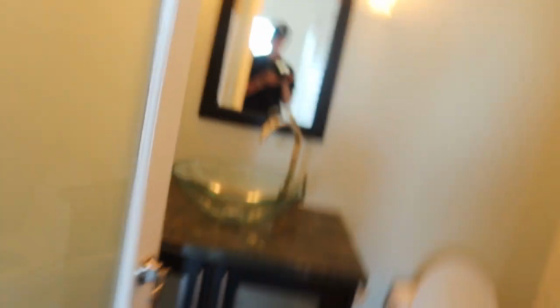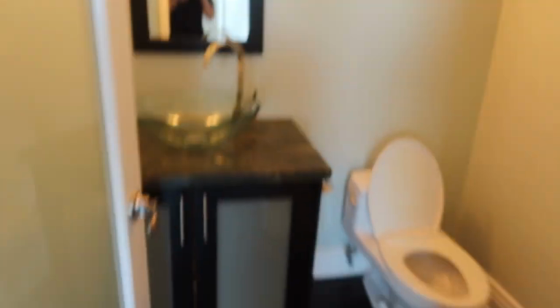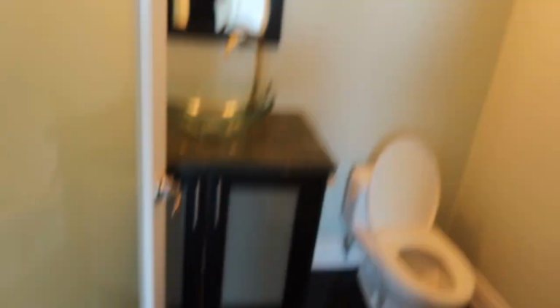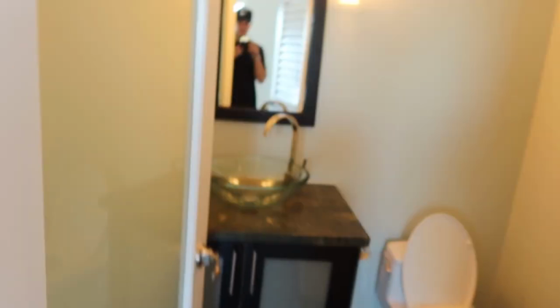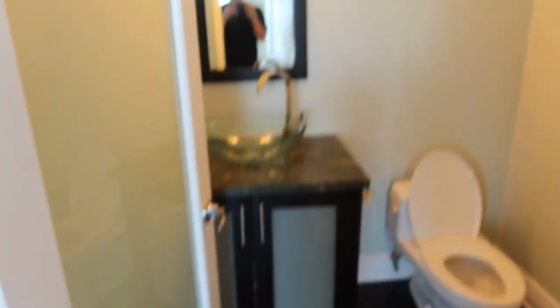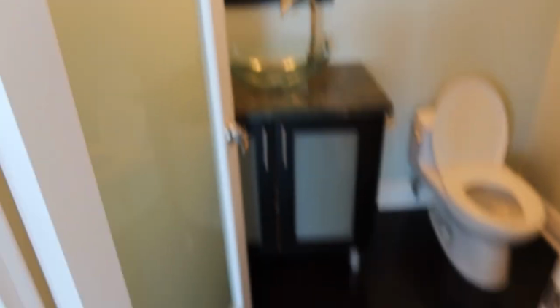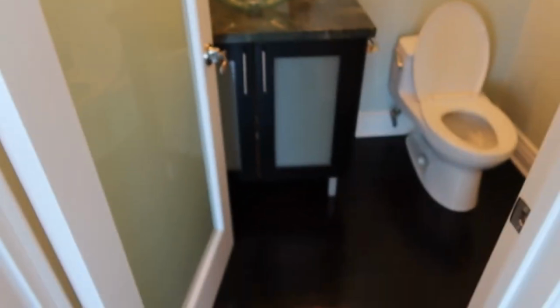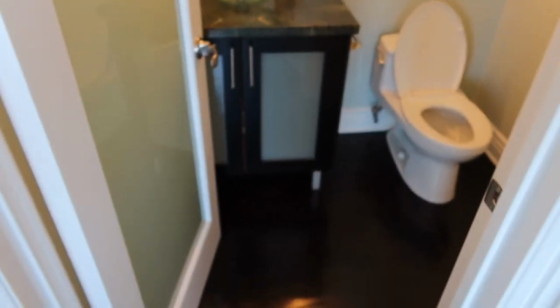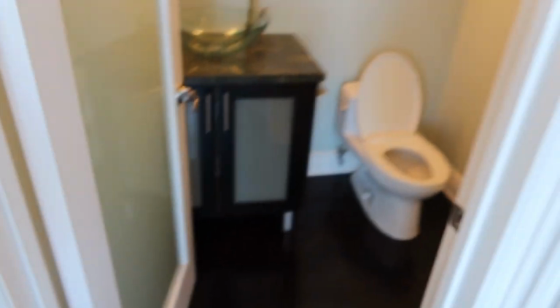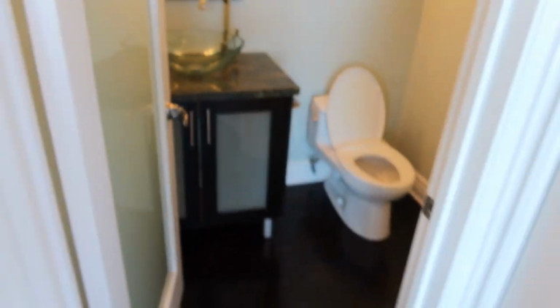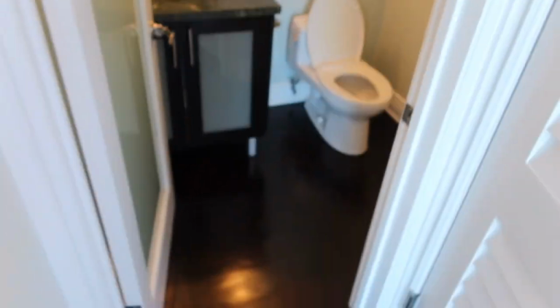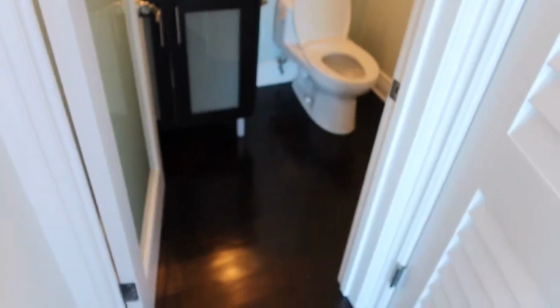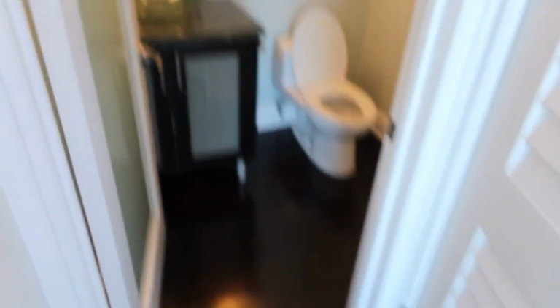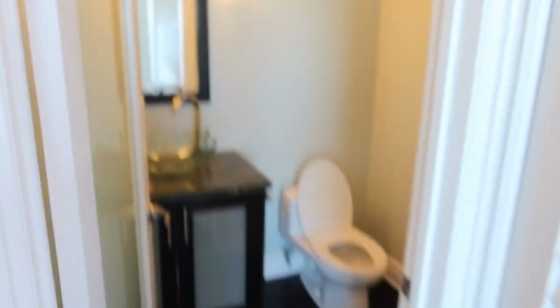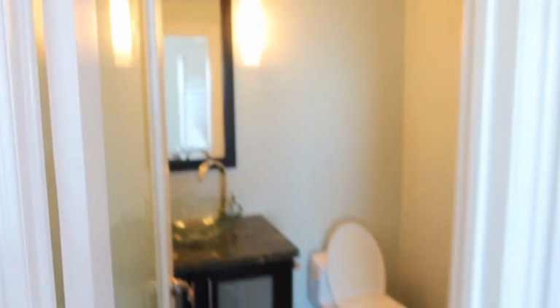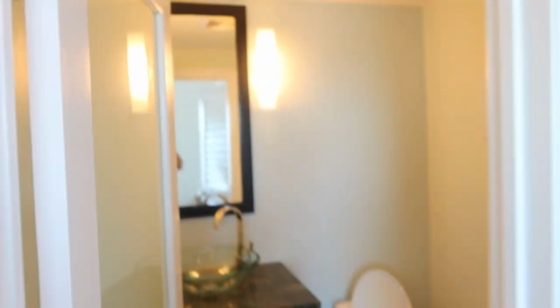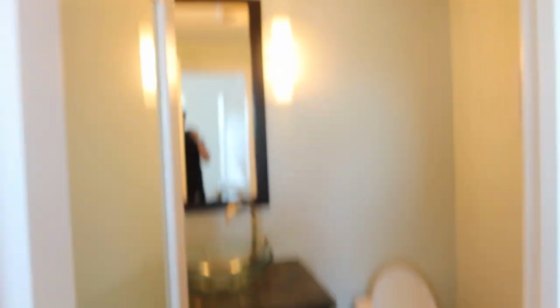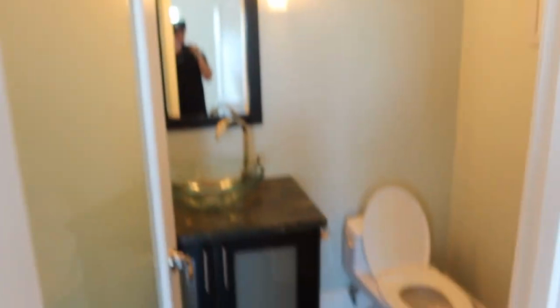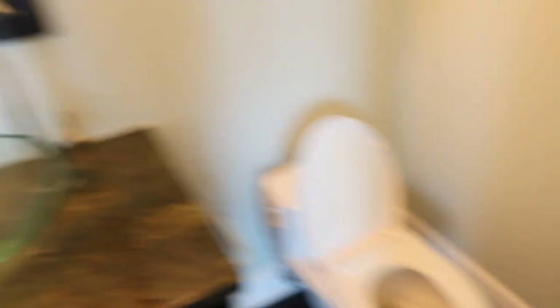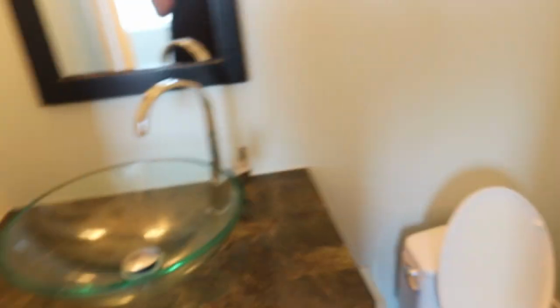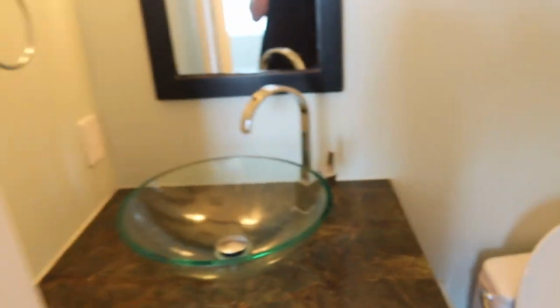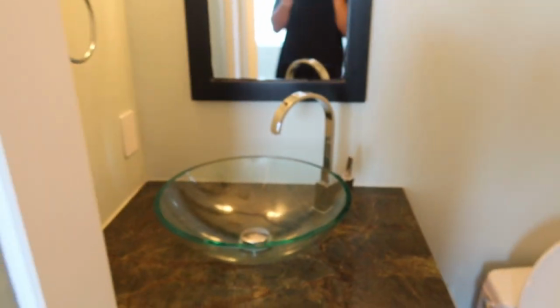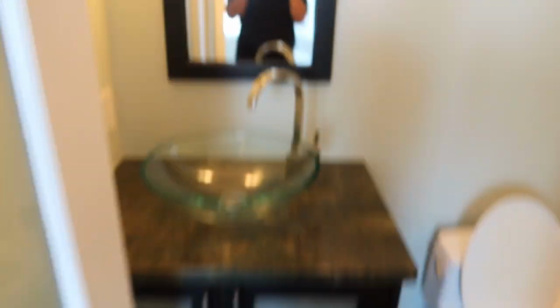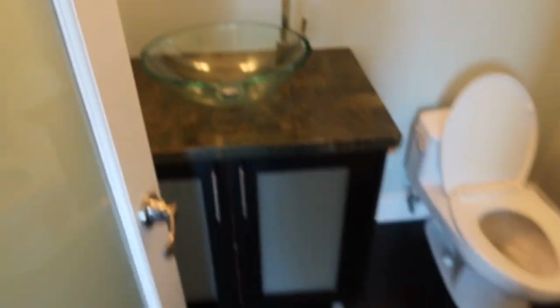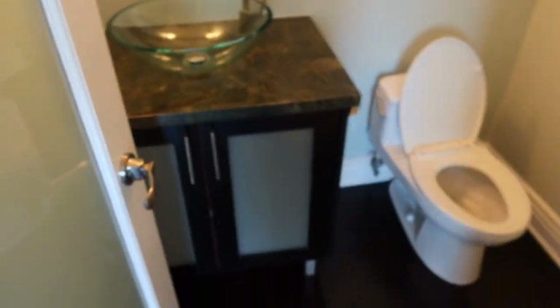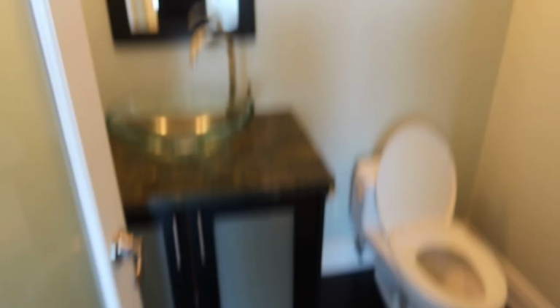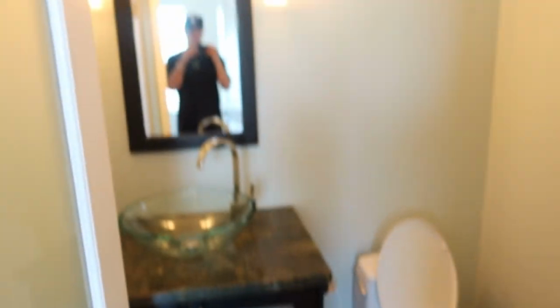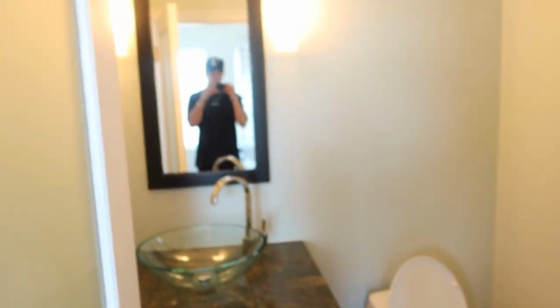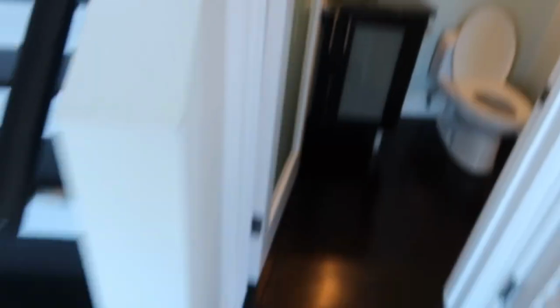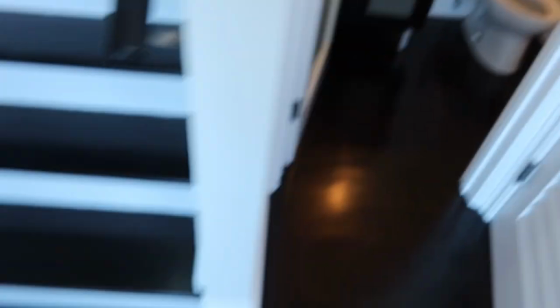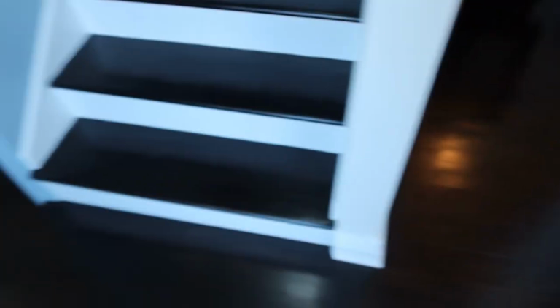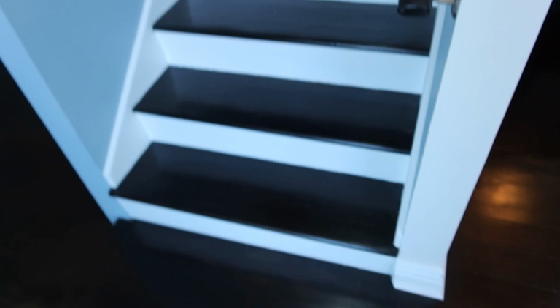This is the first bathroom — it's a half bathroom, no shower. We're just gonna update it.